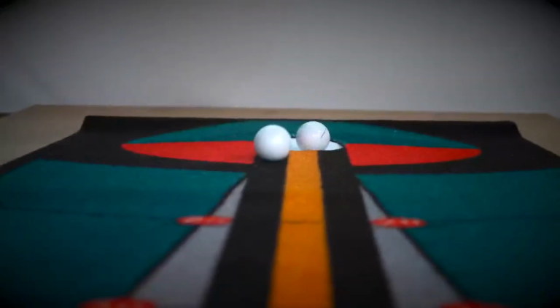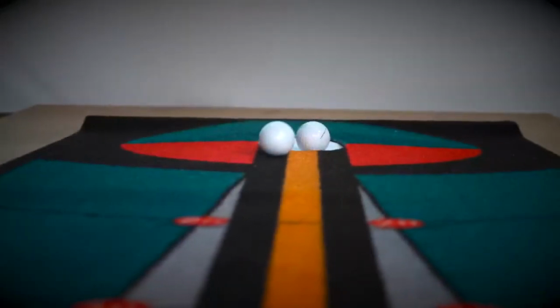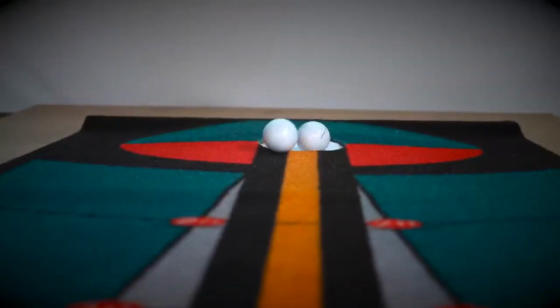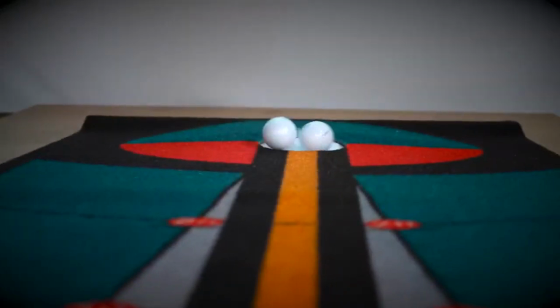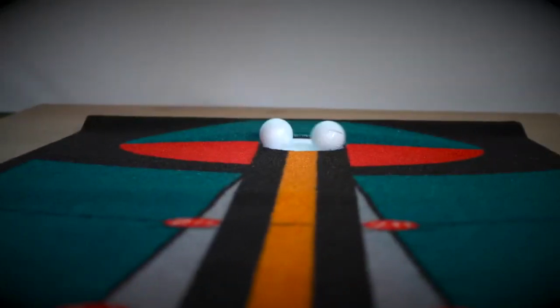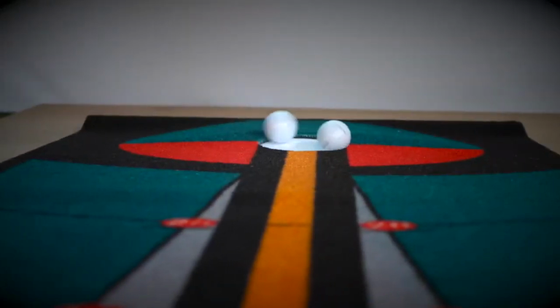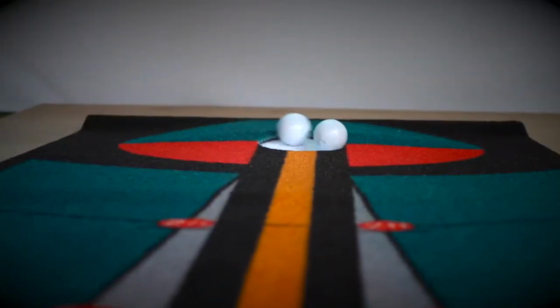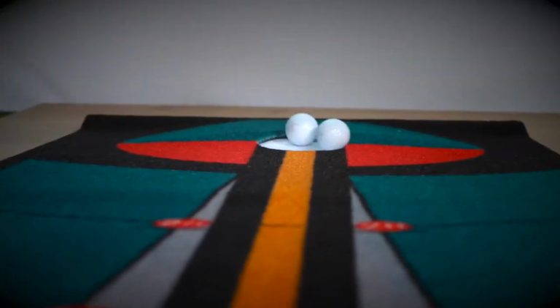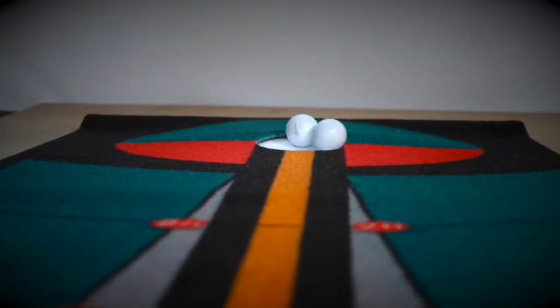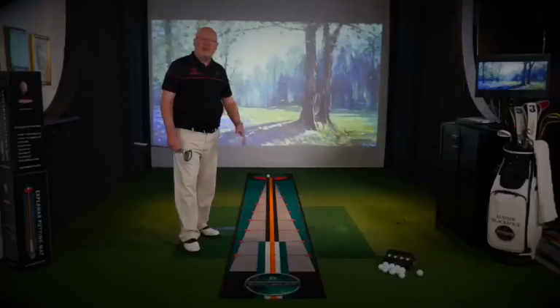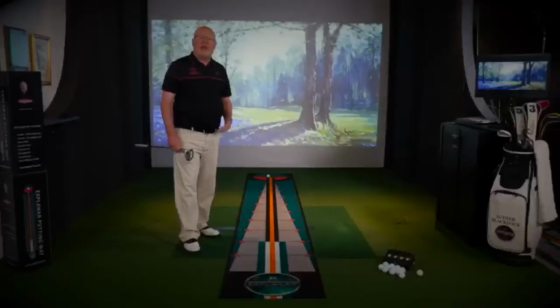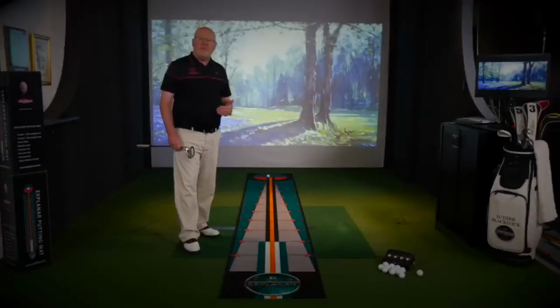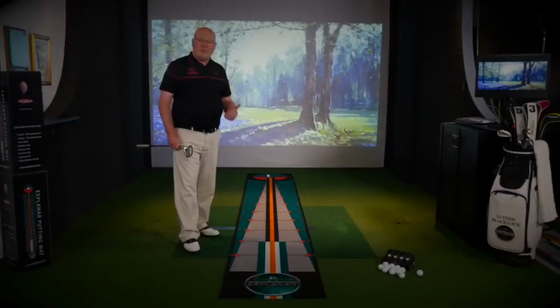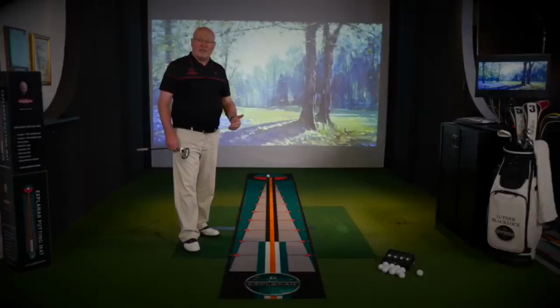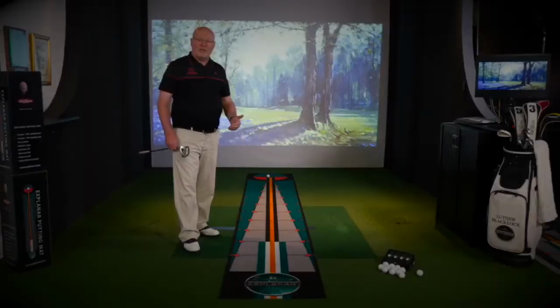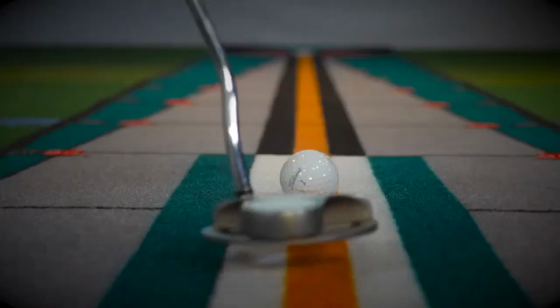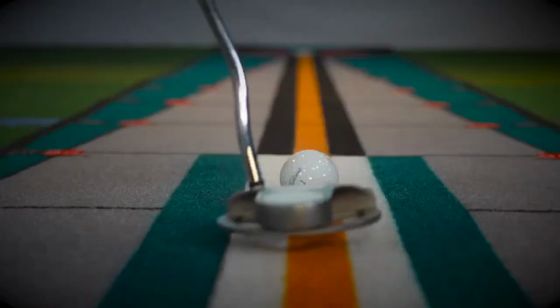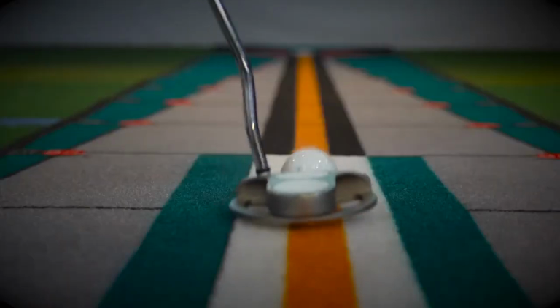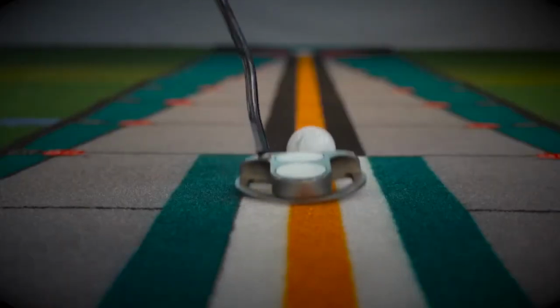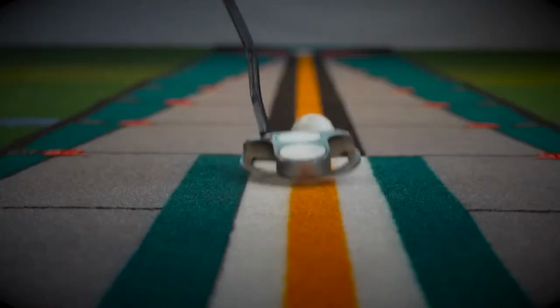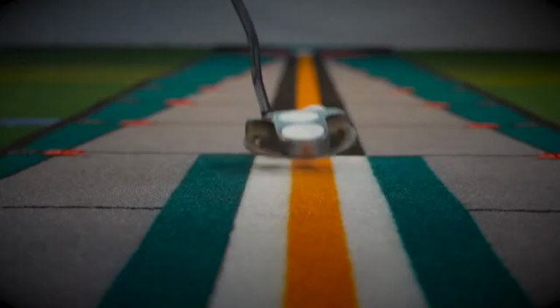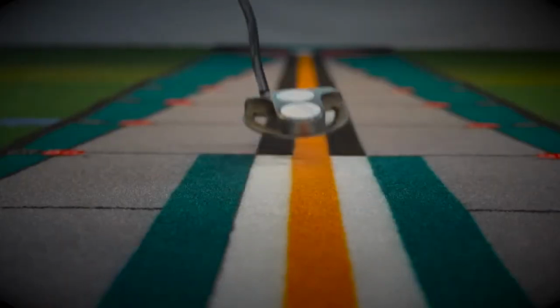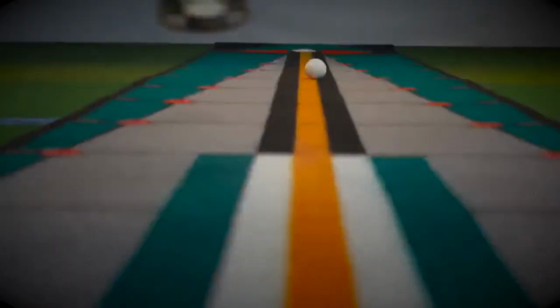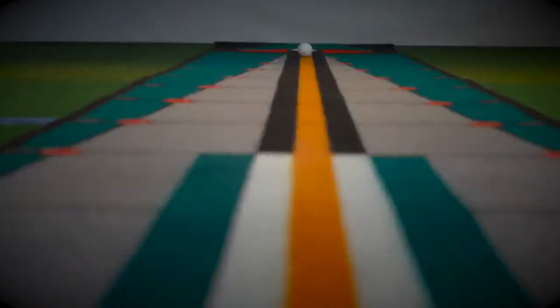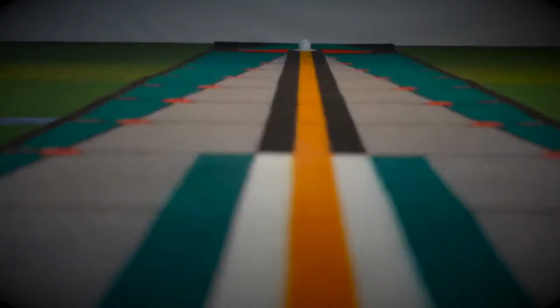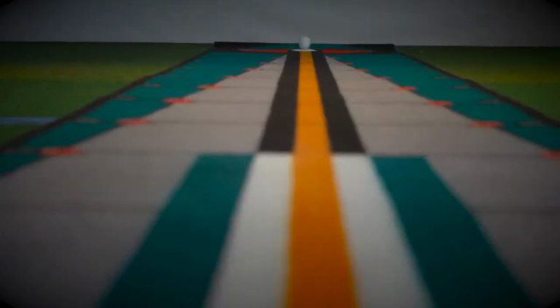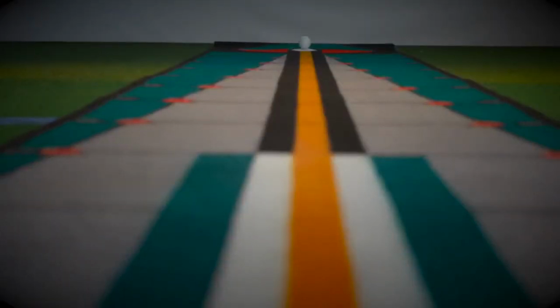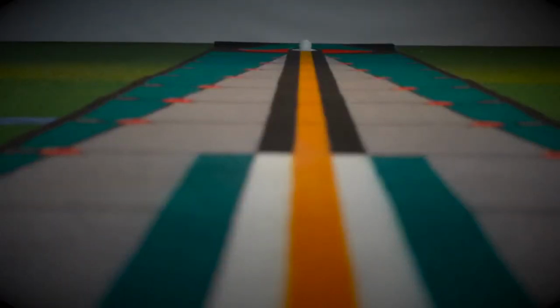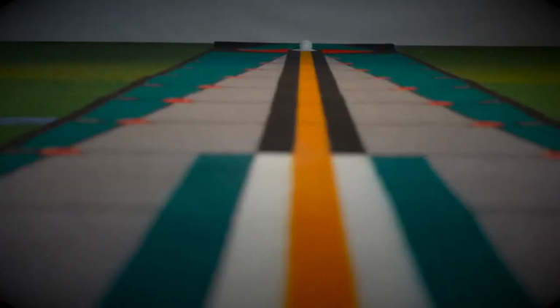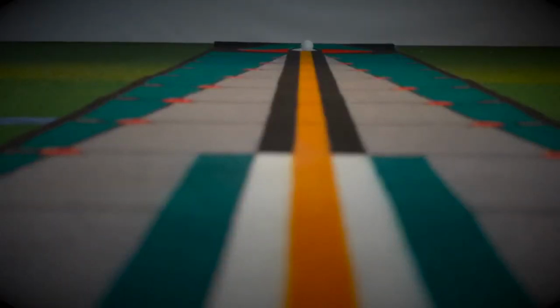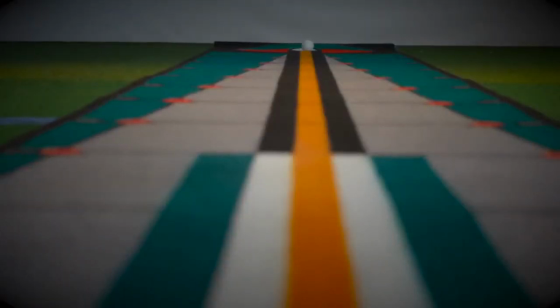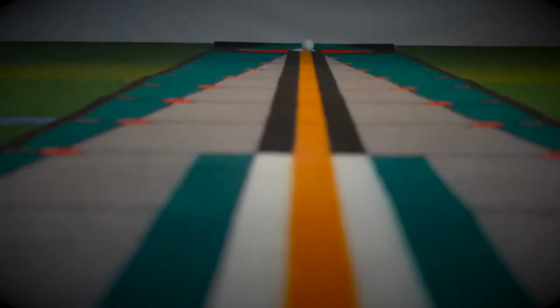The unique markings teach you how to aim your putter, develop a good stroke, and roll the ball into the hole.